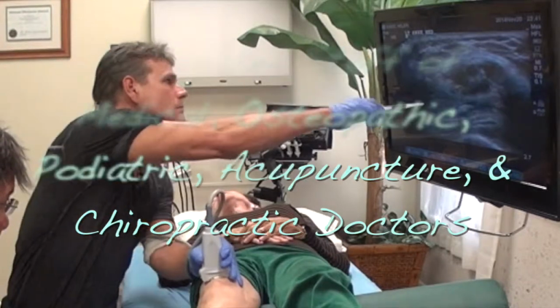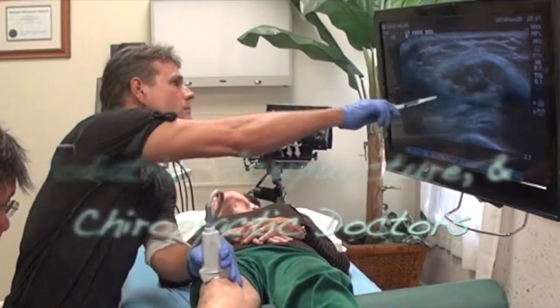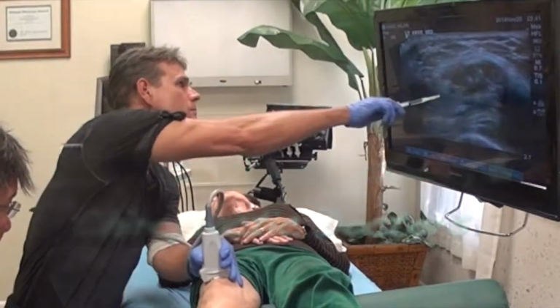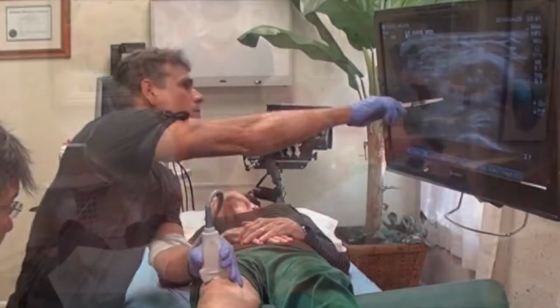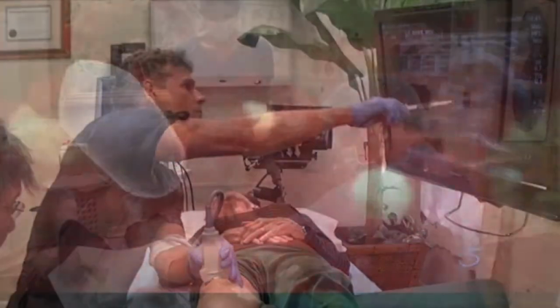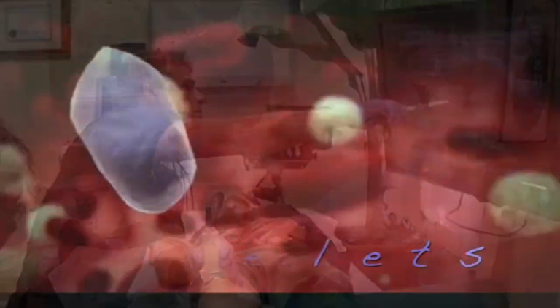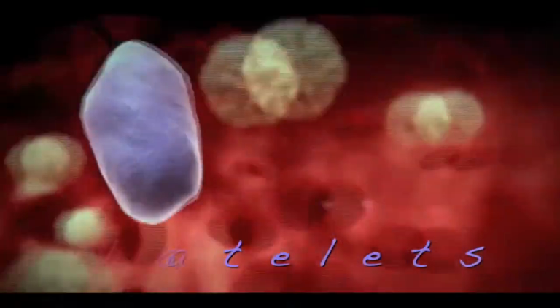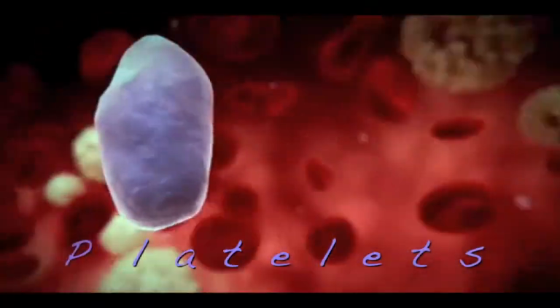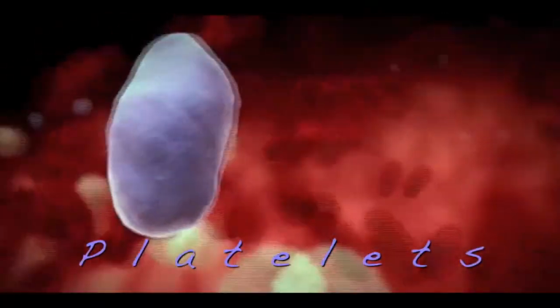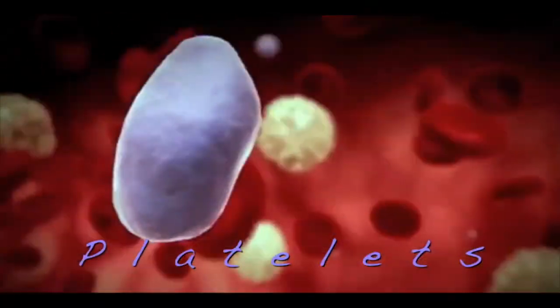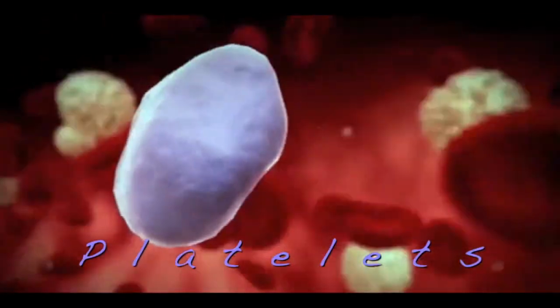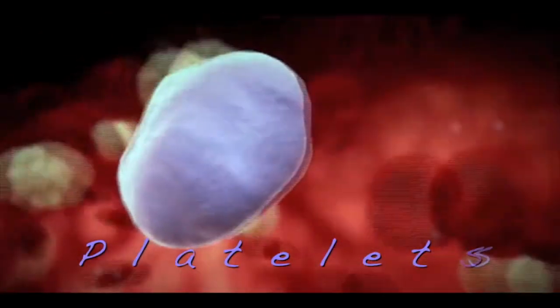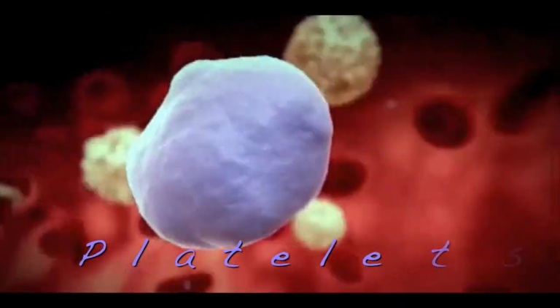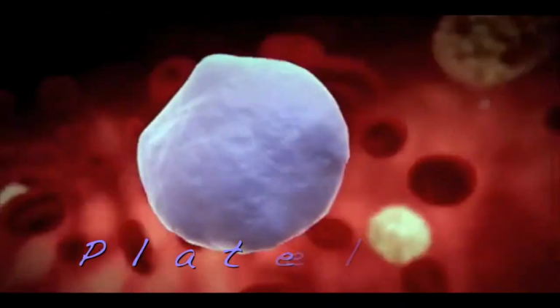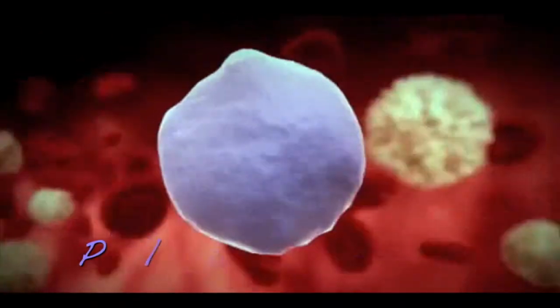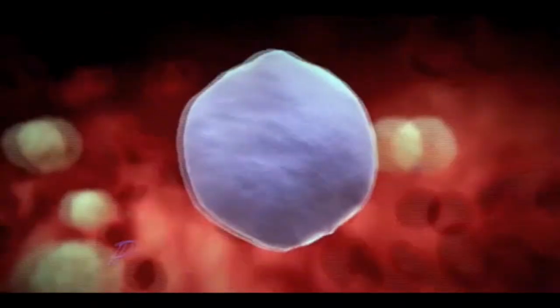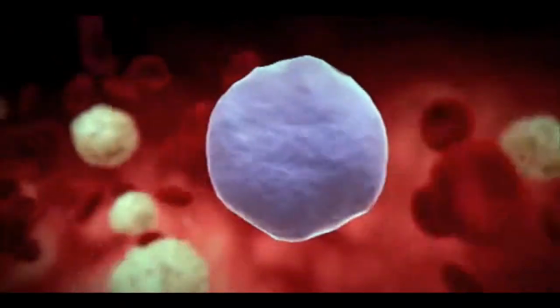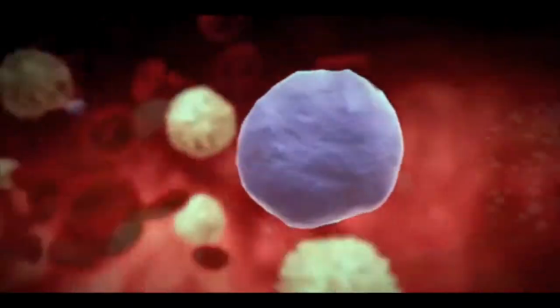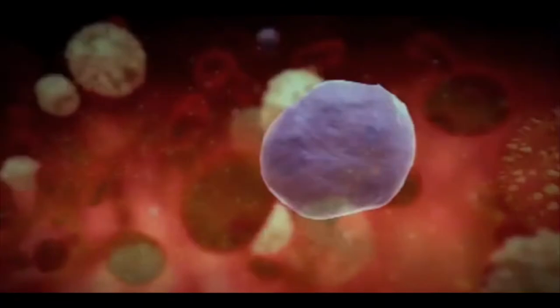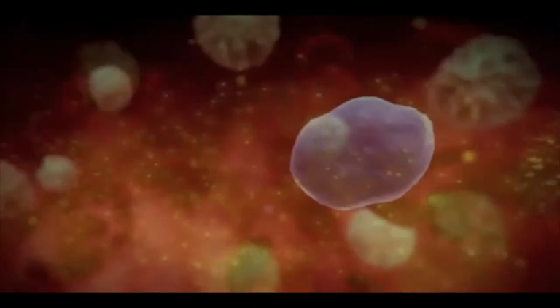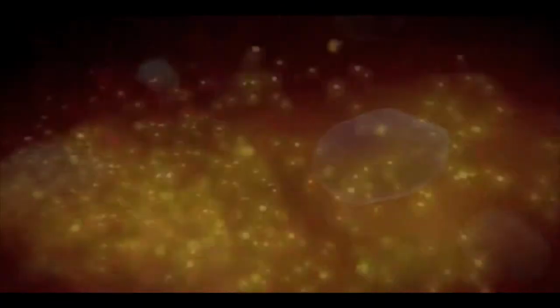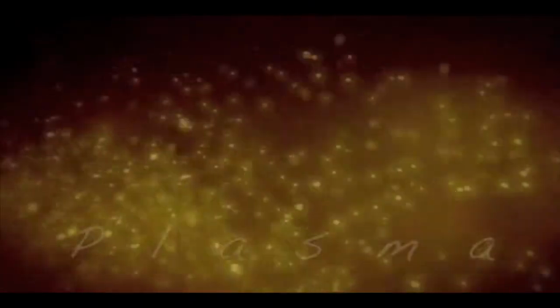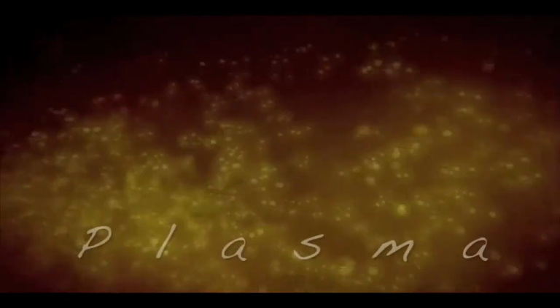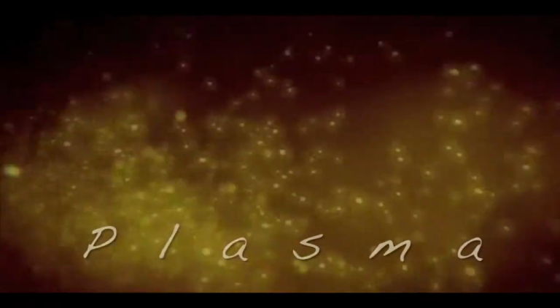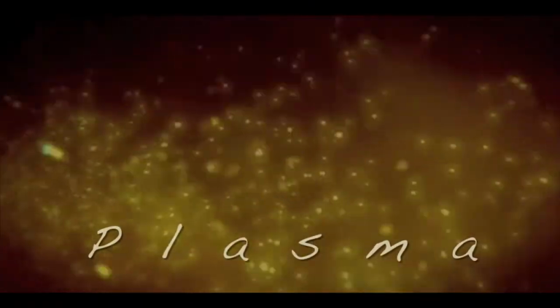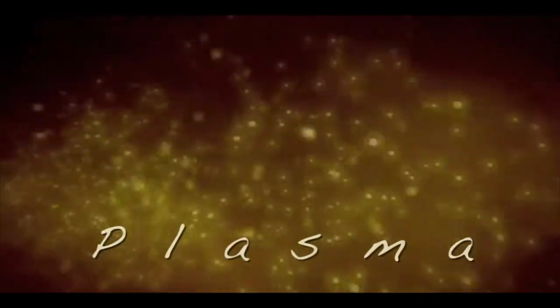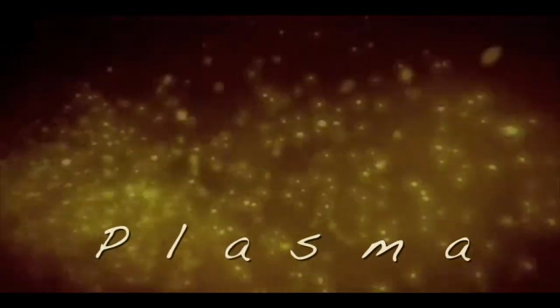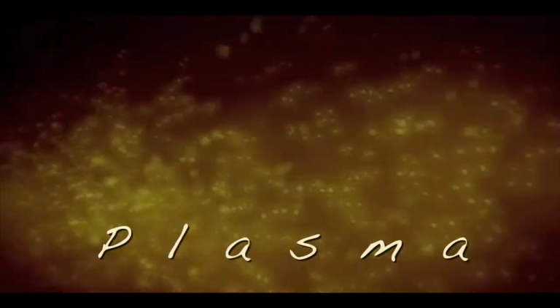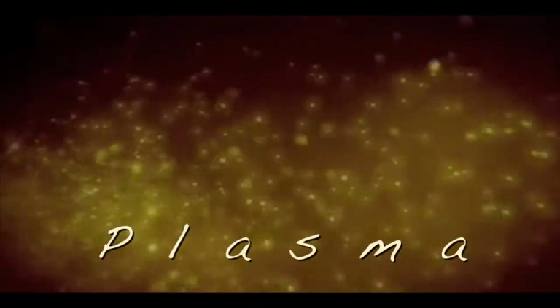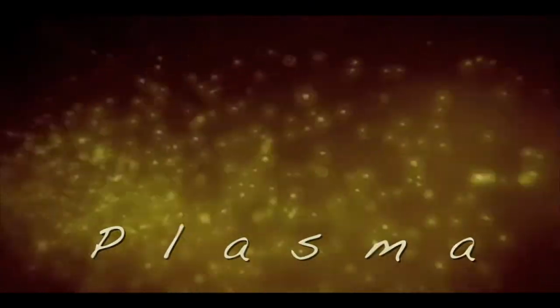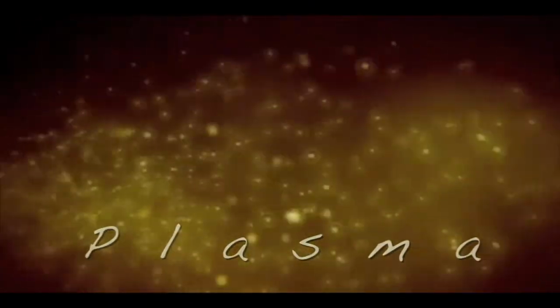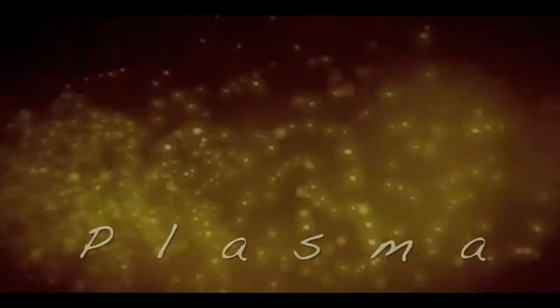Your blood has healing components, such as these platelets, as well as growth factors and nutrients, as well as plasma.